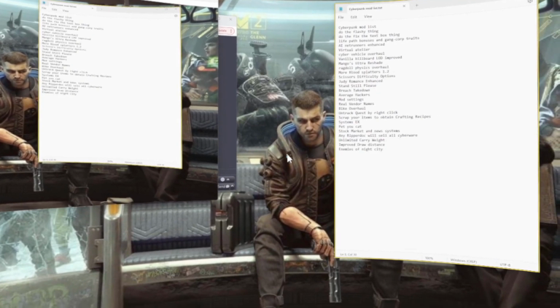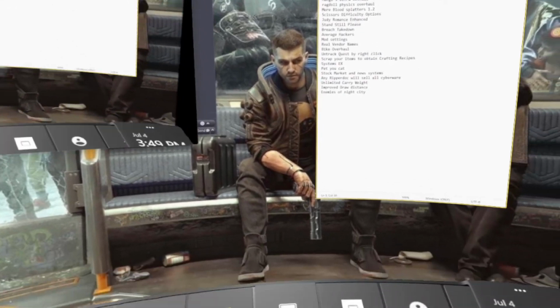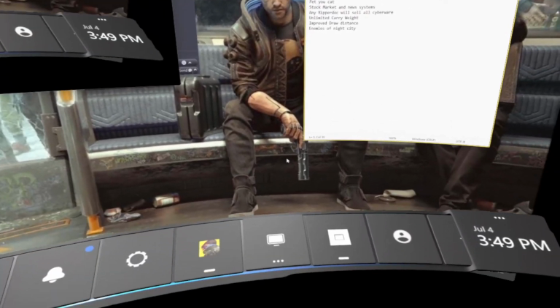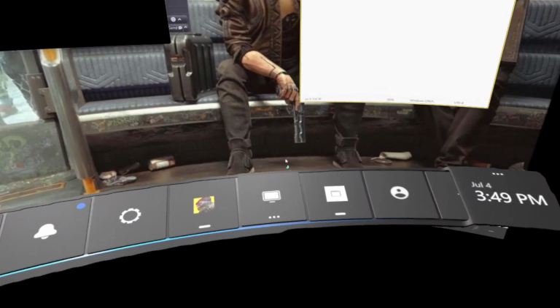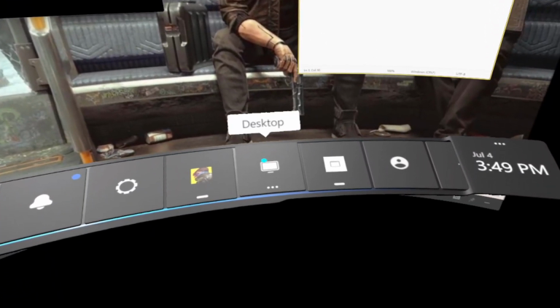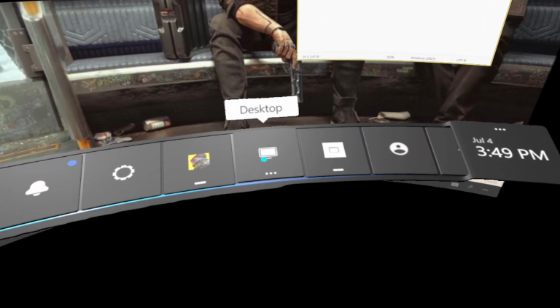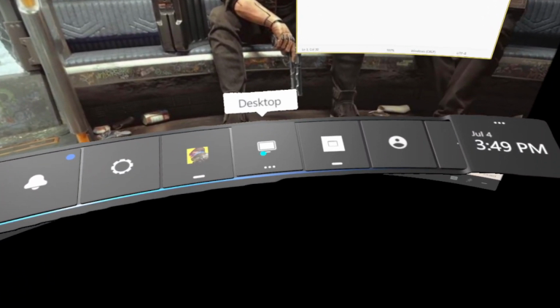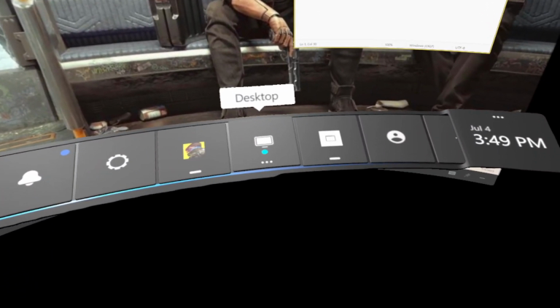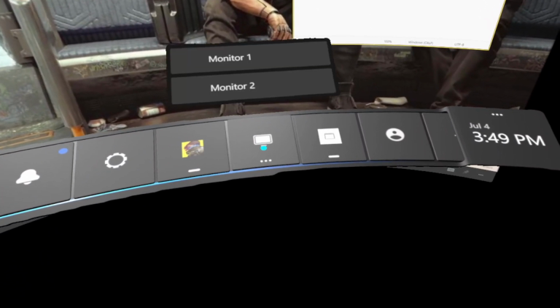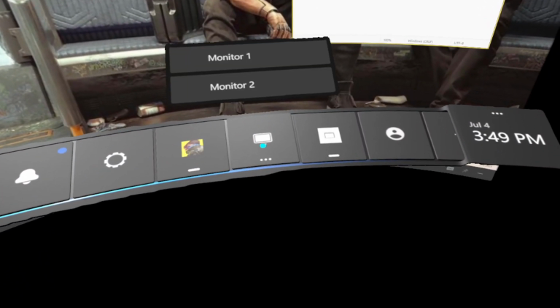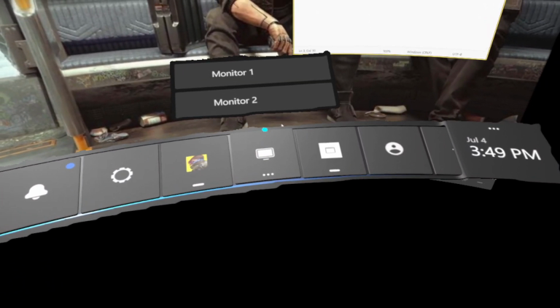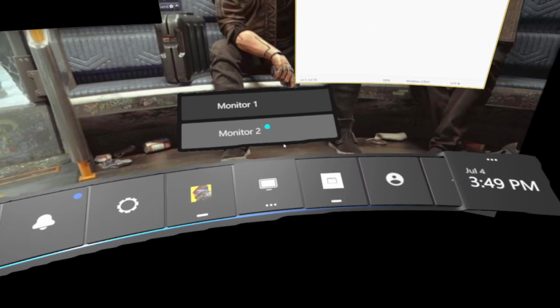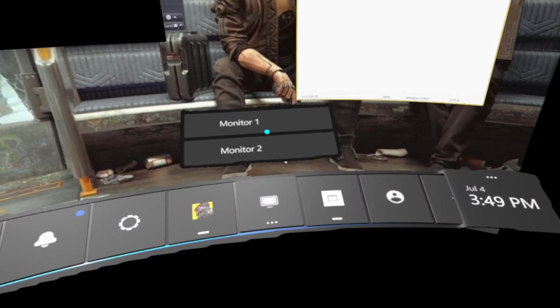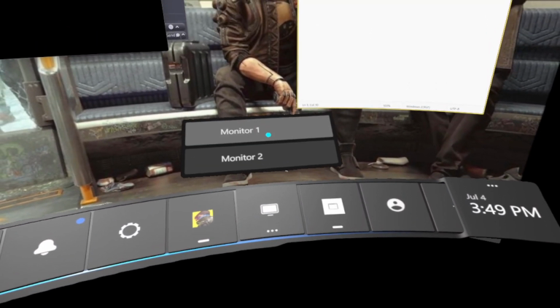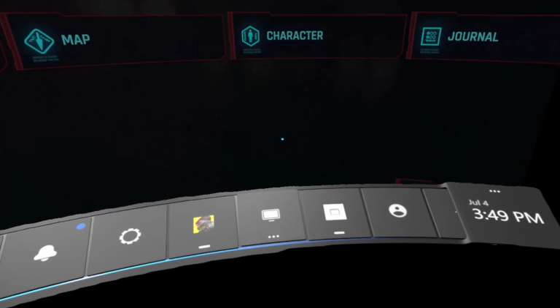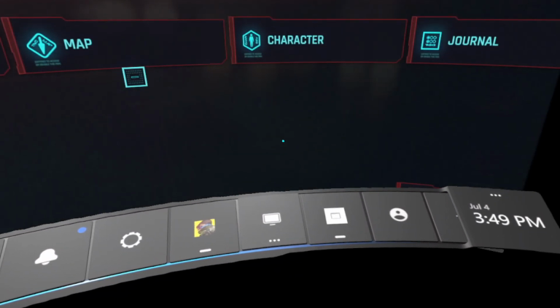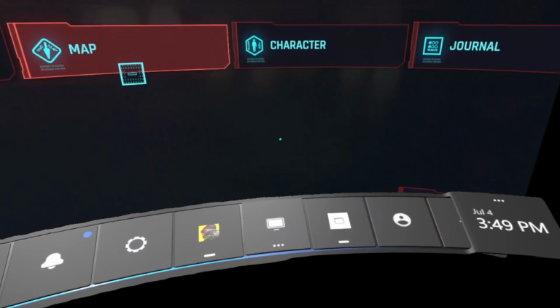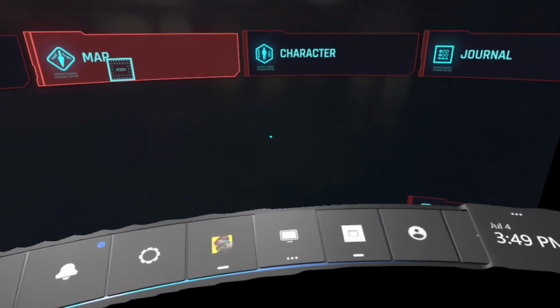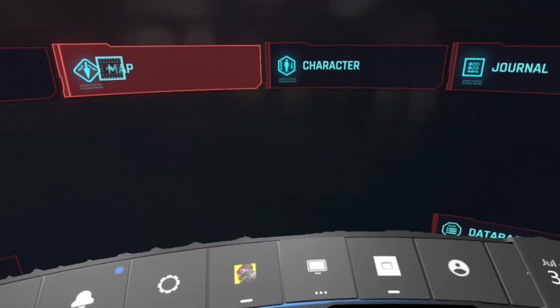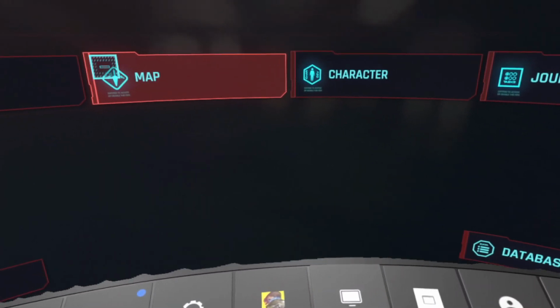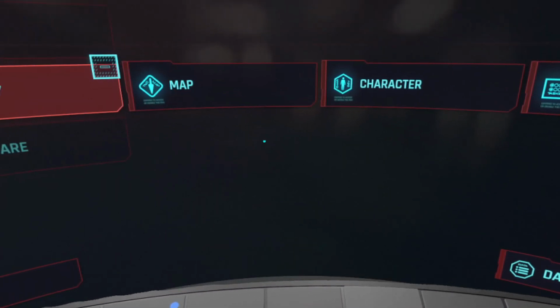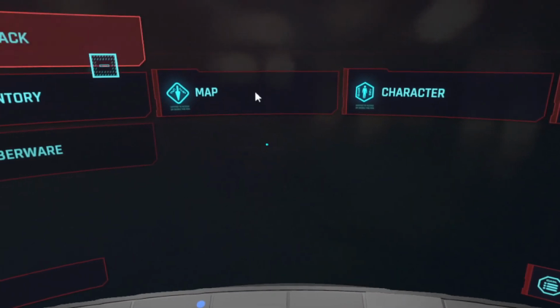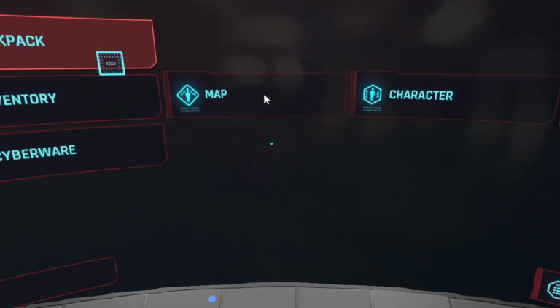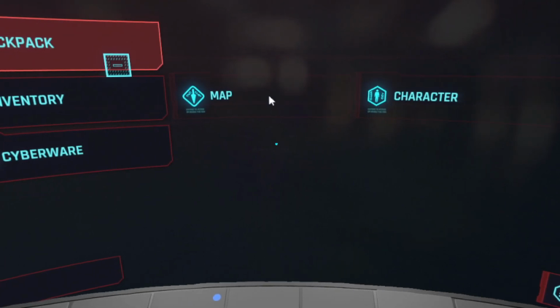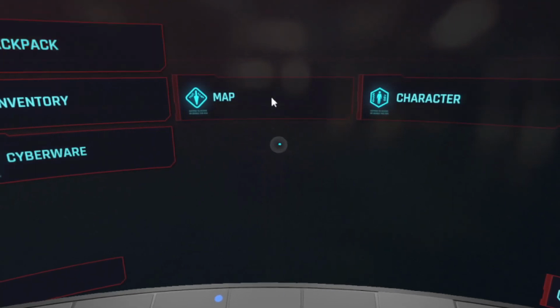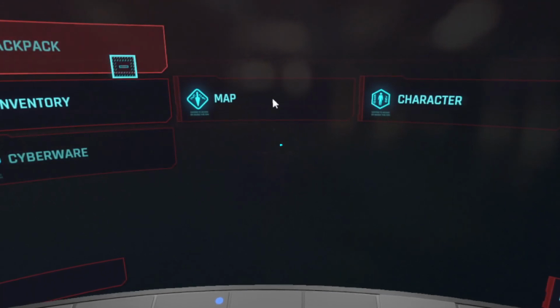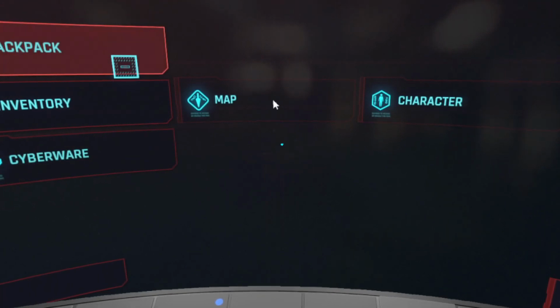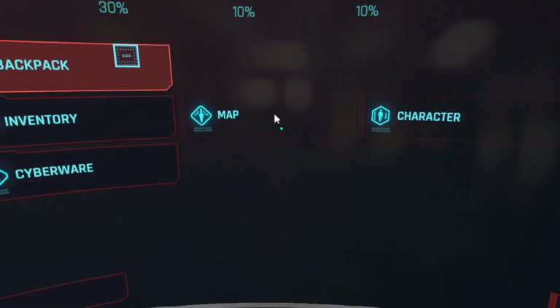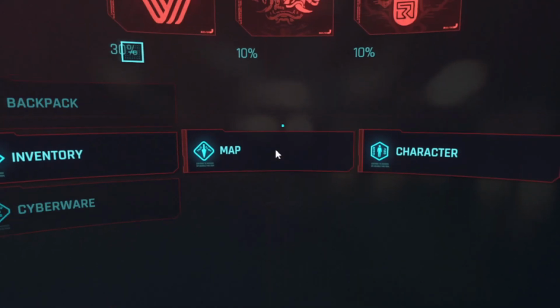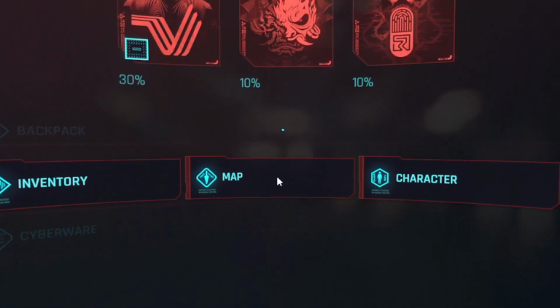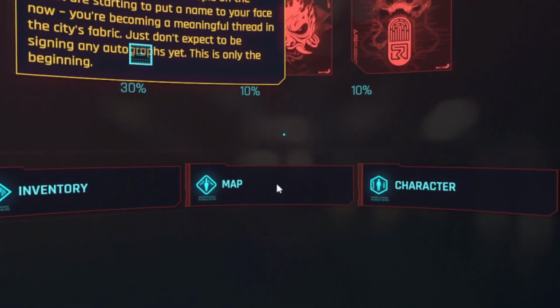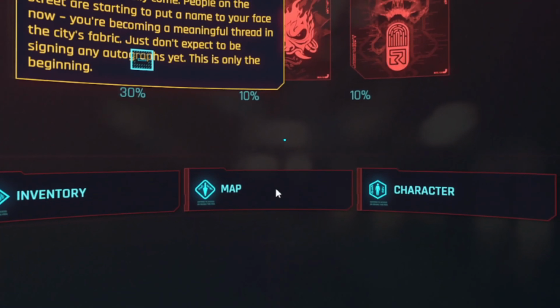Then click on monitor 1, look up at the screen and click on that screen. Now your graphical issues will be fixed.